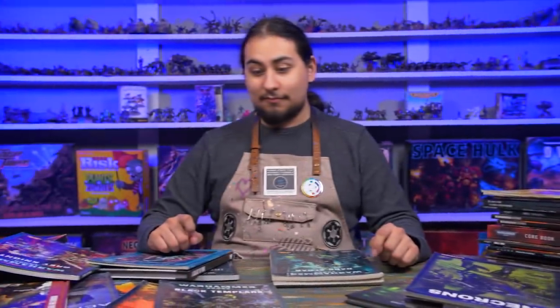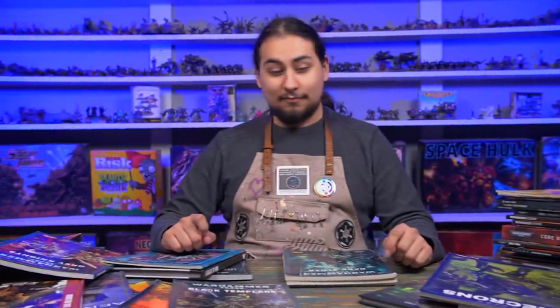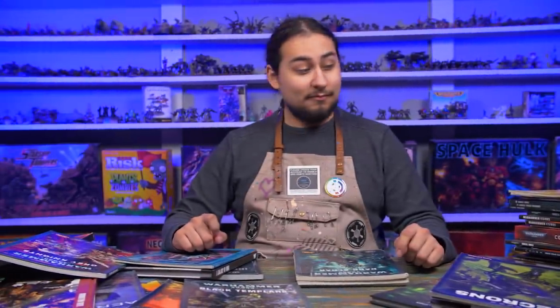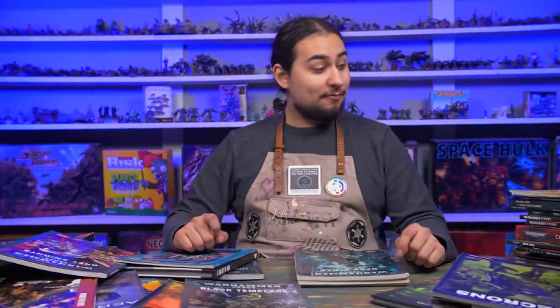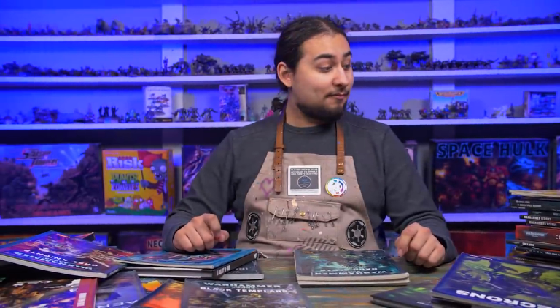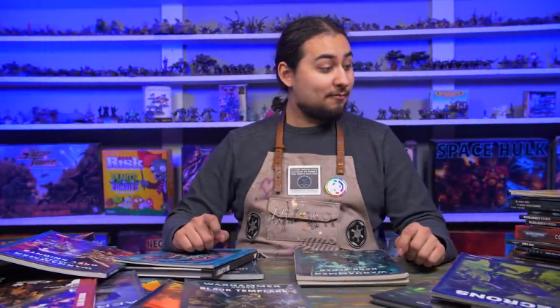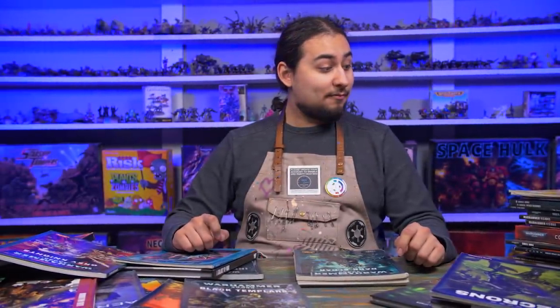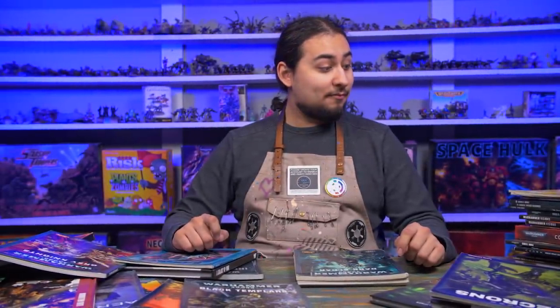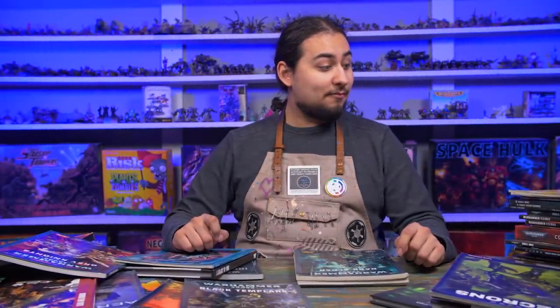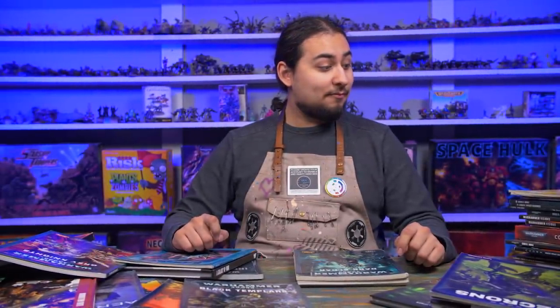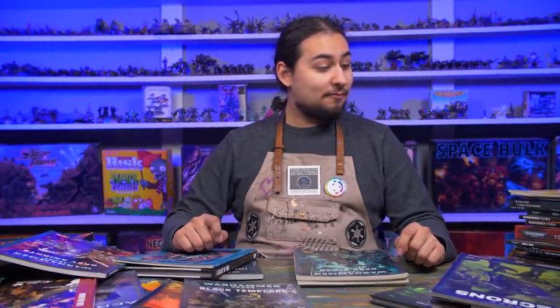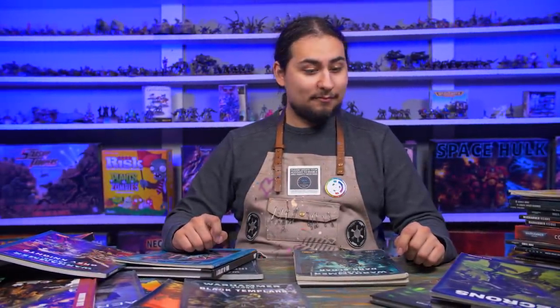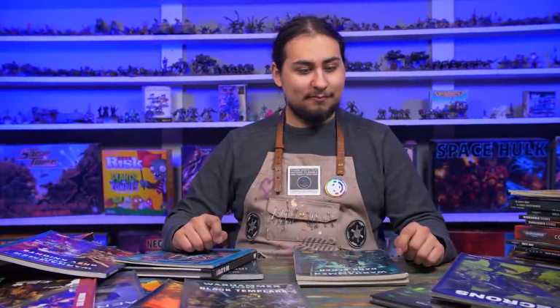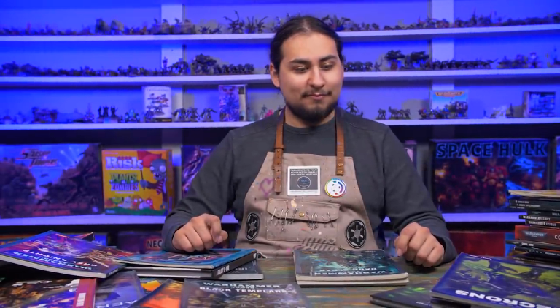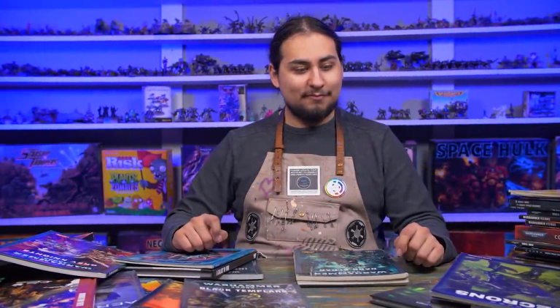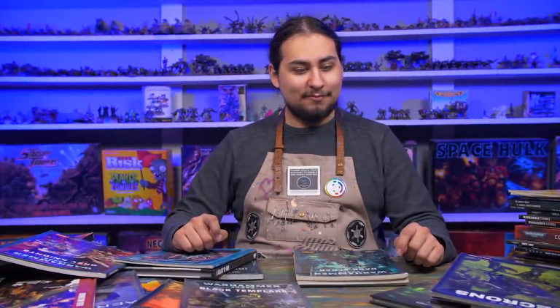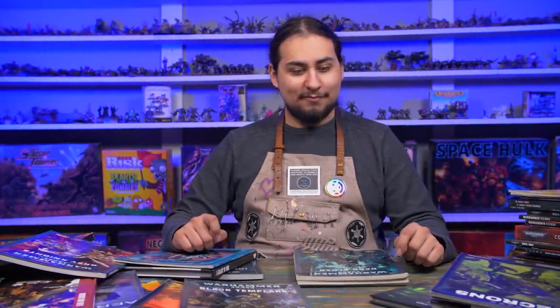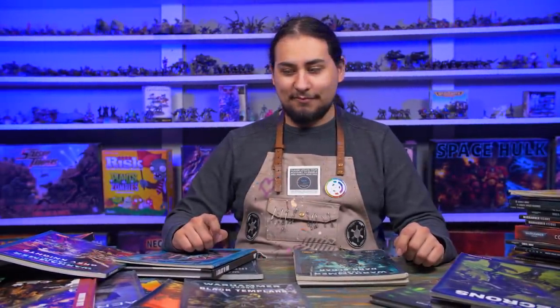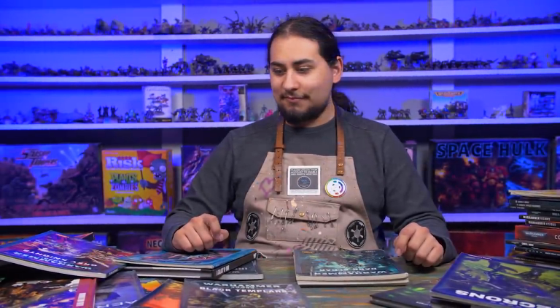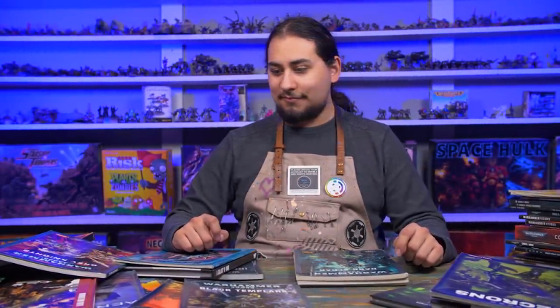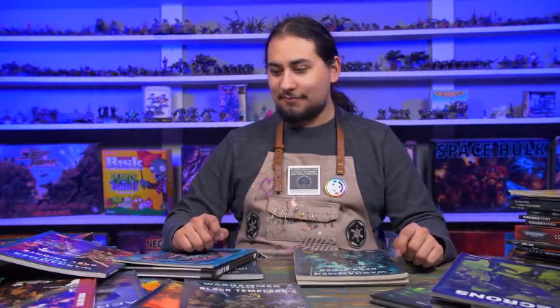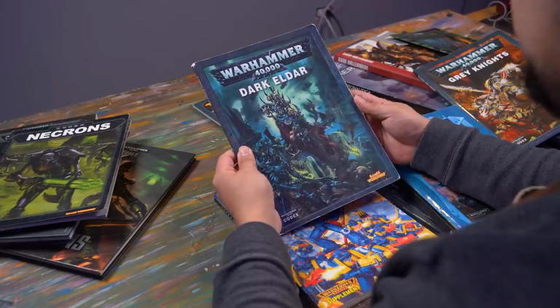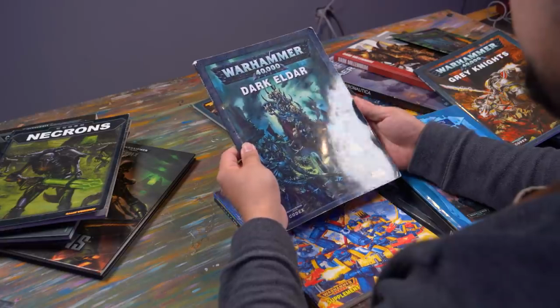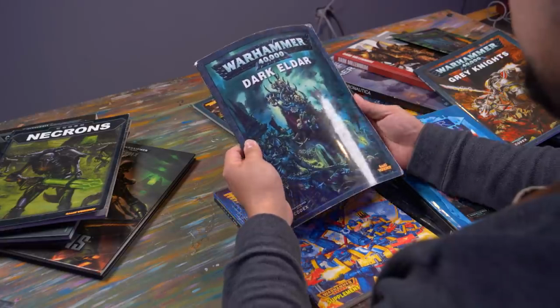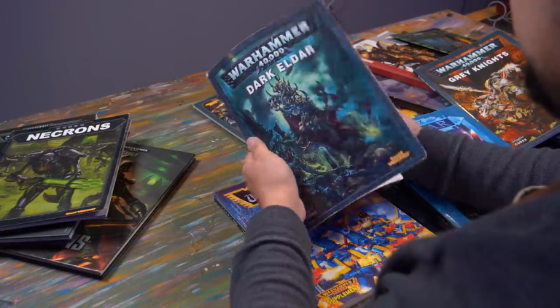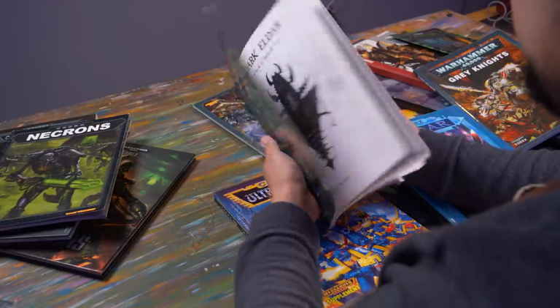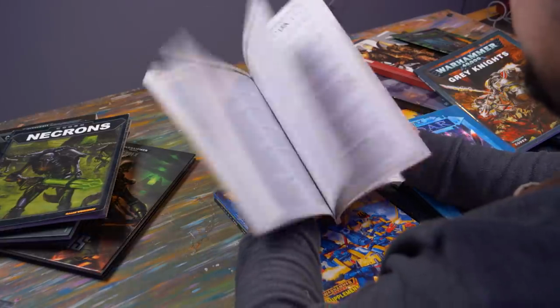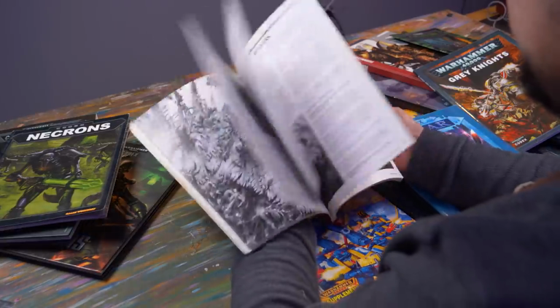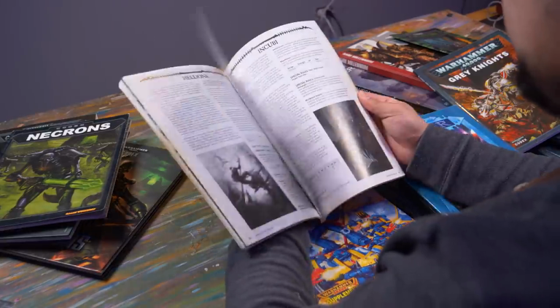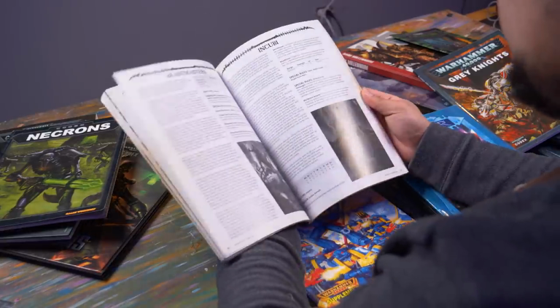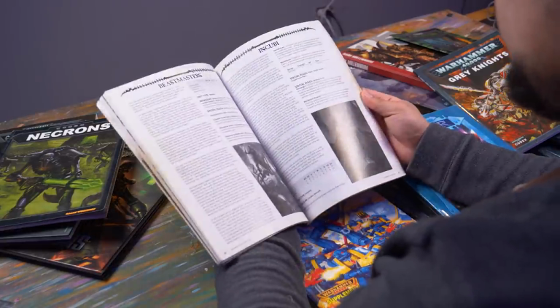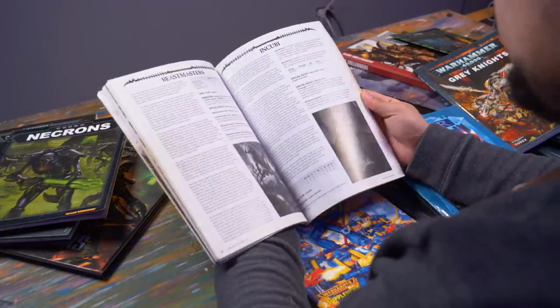What will I paint today? What am I in the mood for? Space elves of the spicy variety?